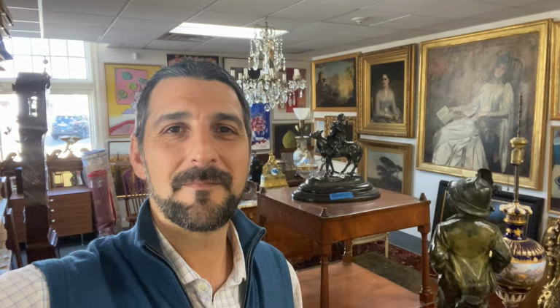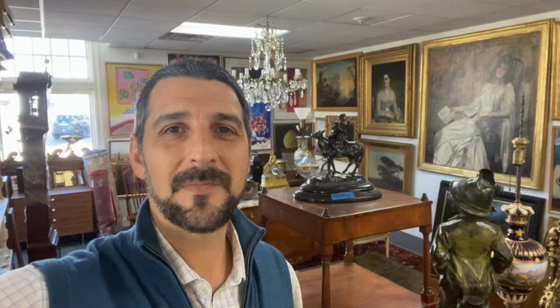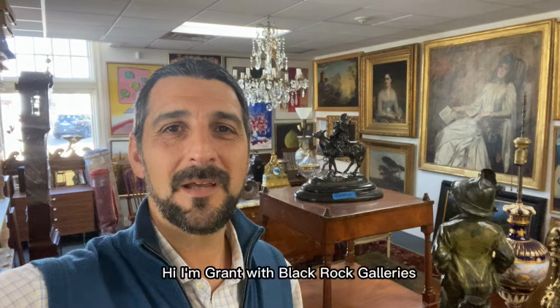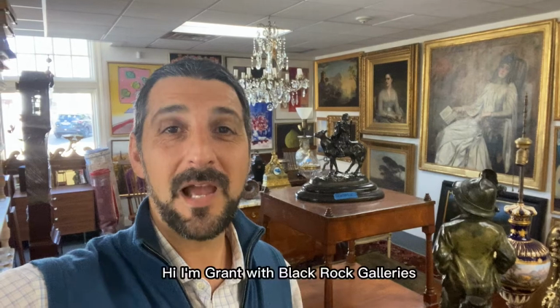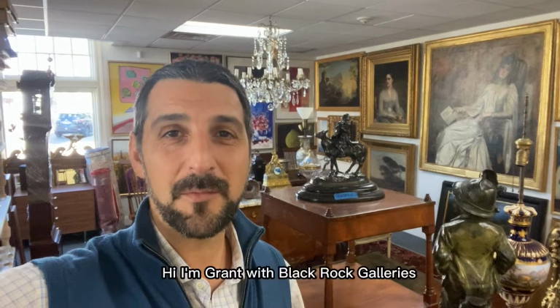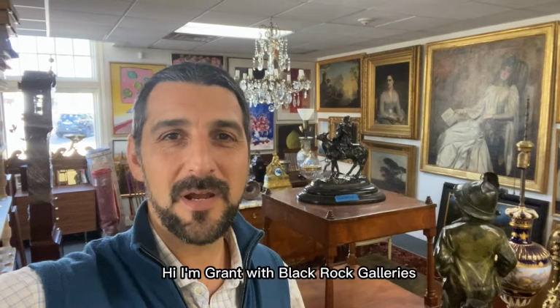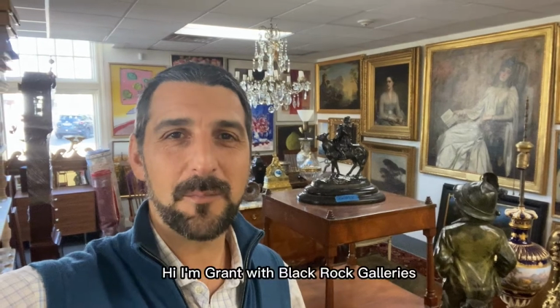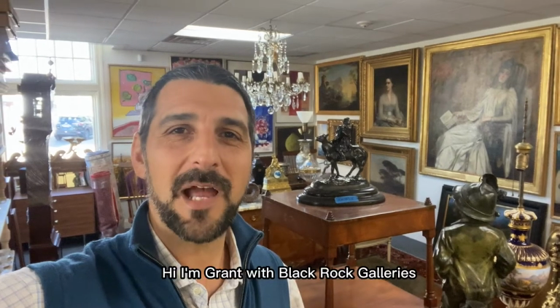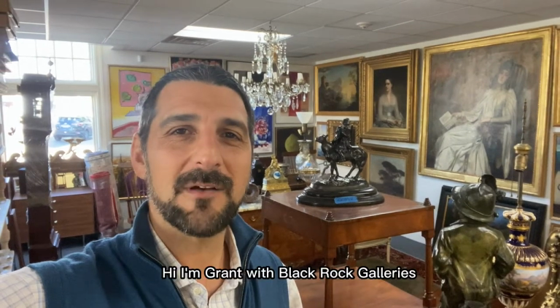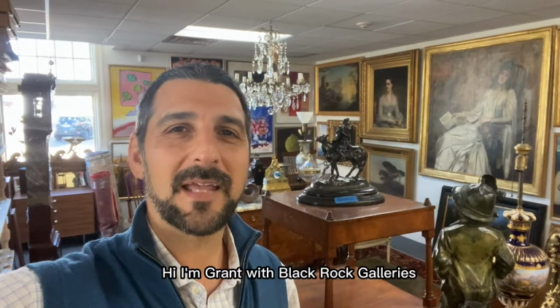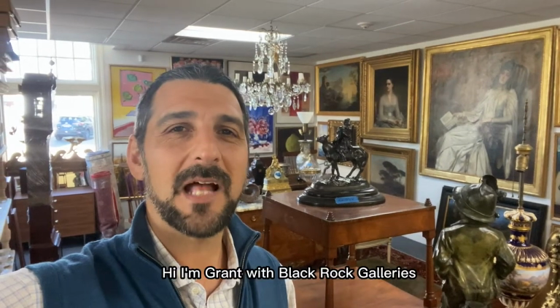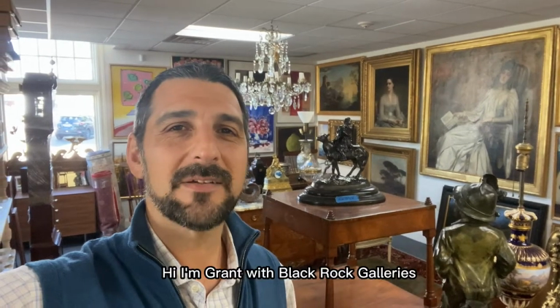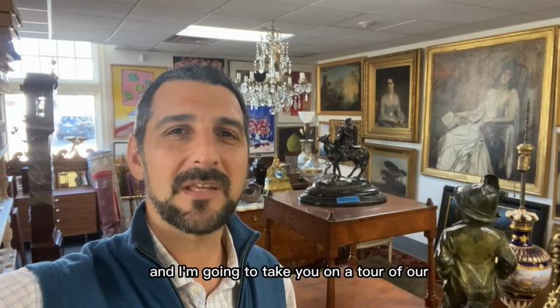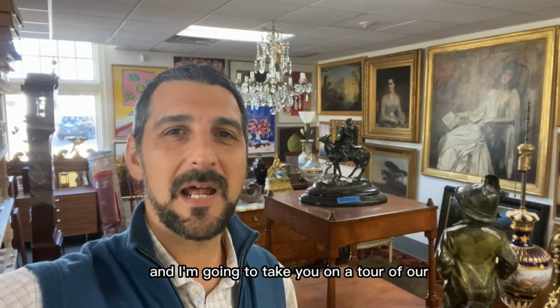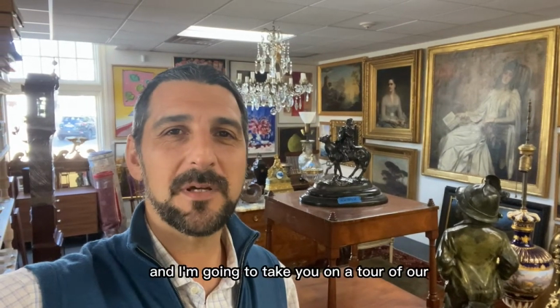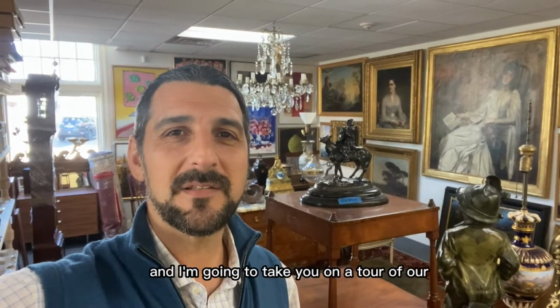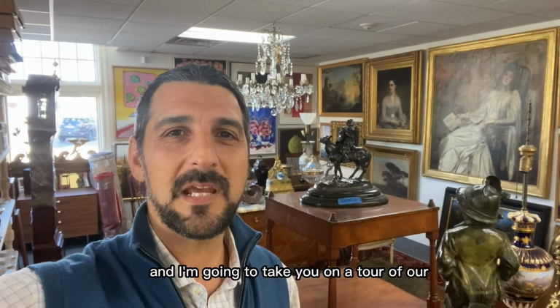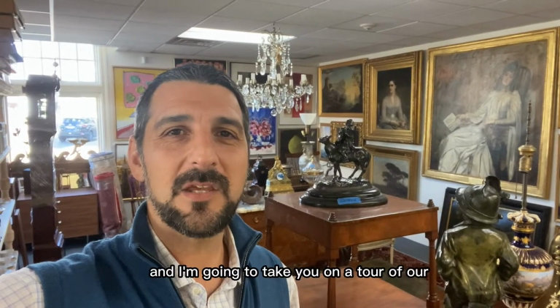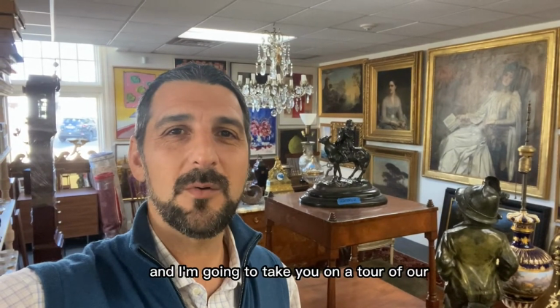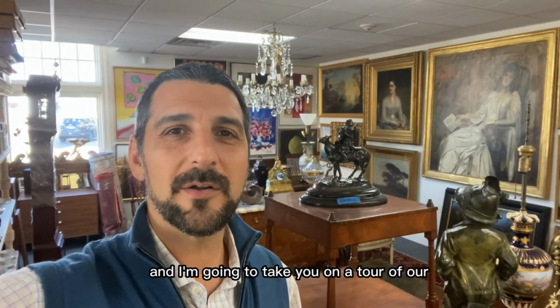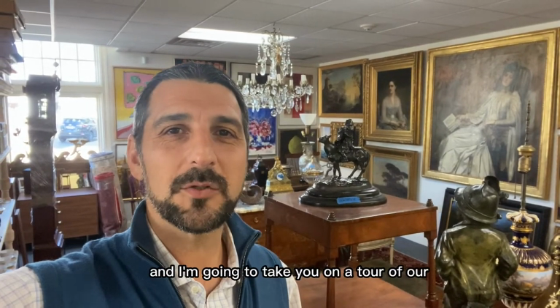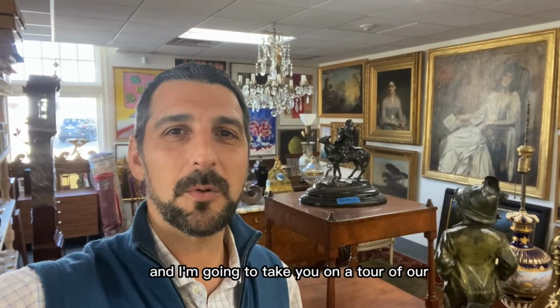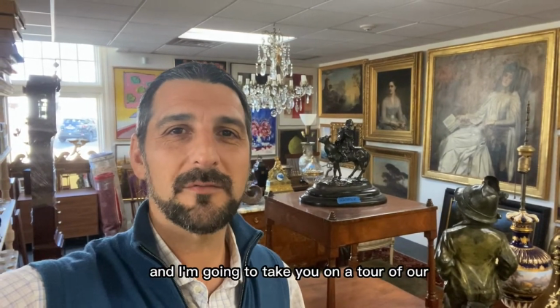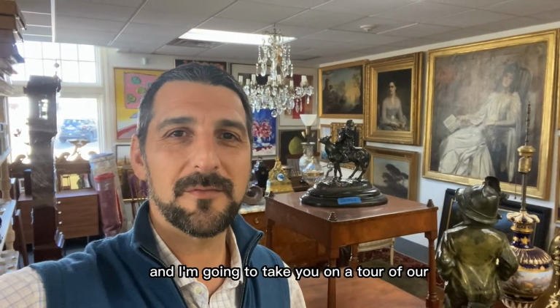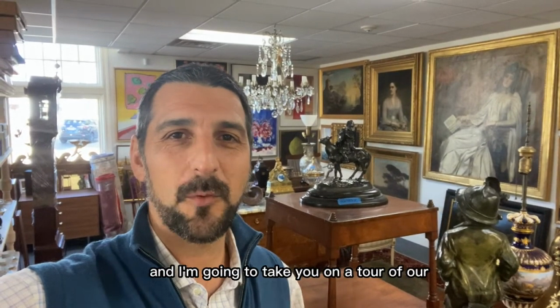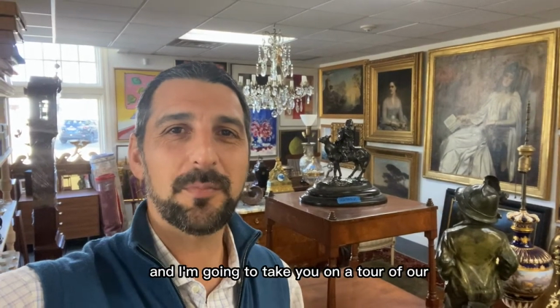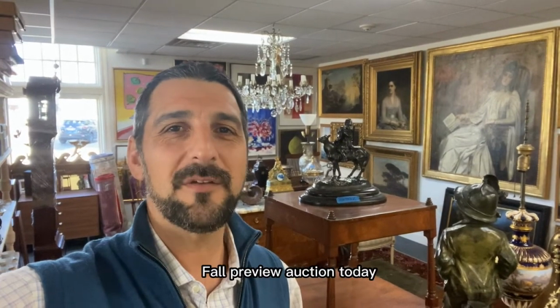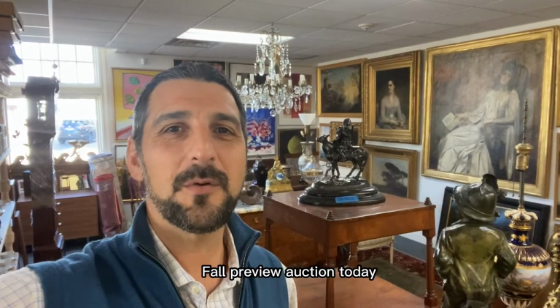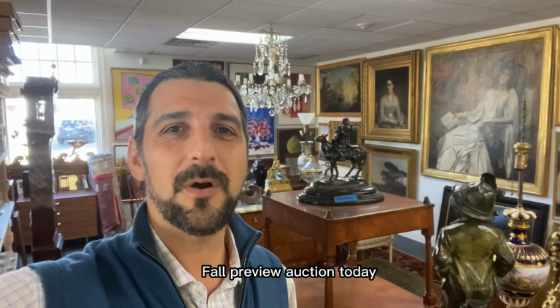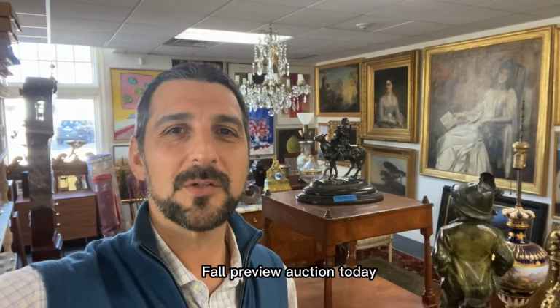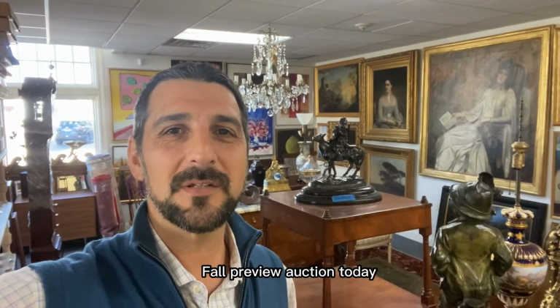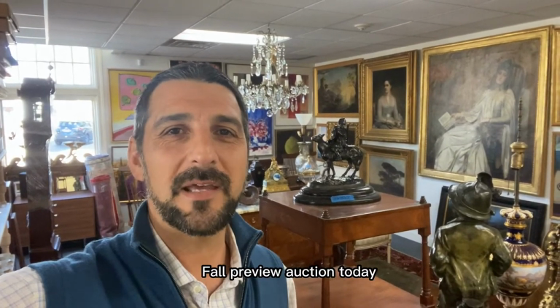Hi, I'm Grant with BlackRock Galleries, and I'm going to take you on a tour of our full Playview auction tonight.